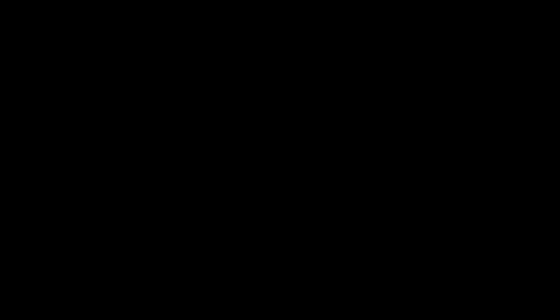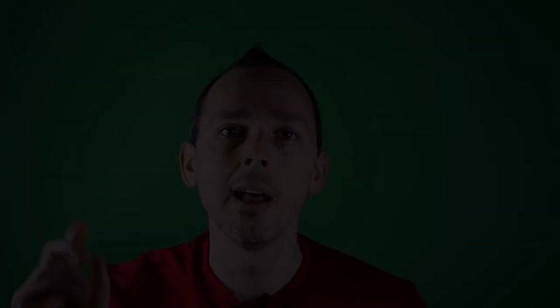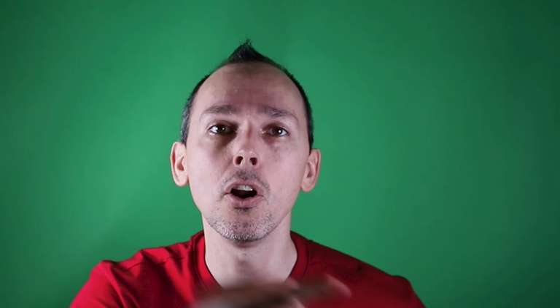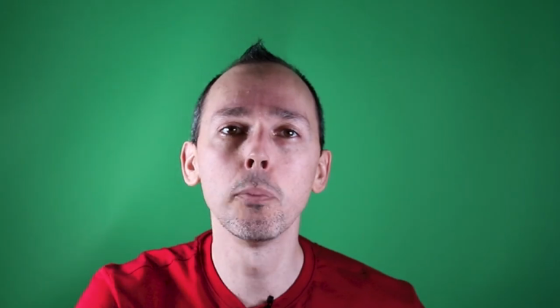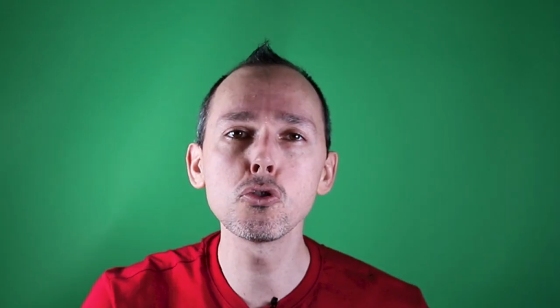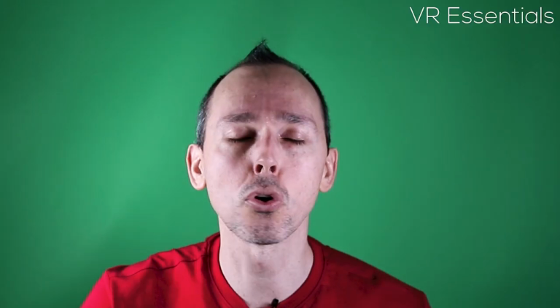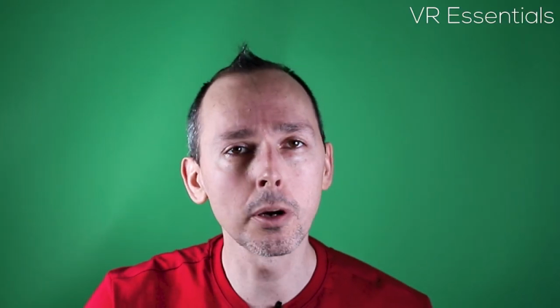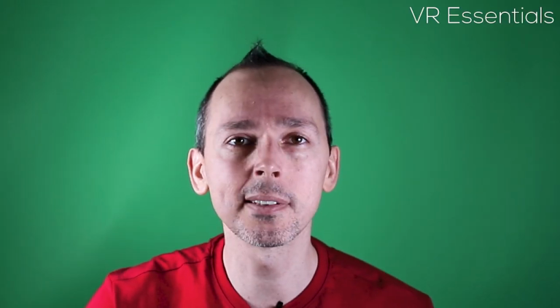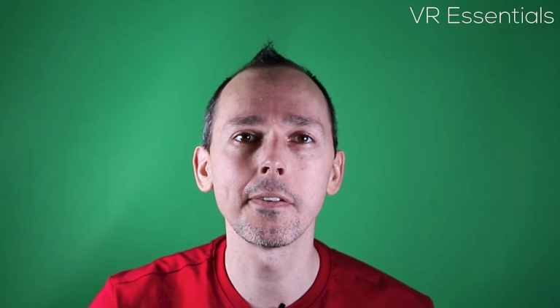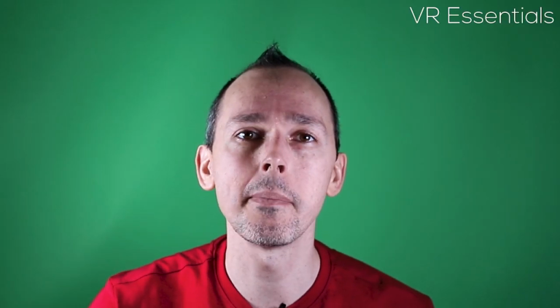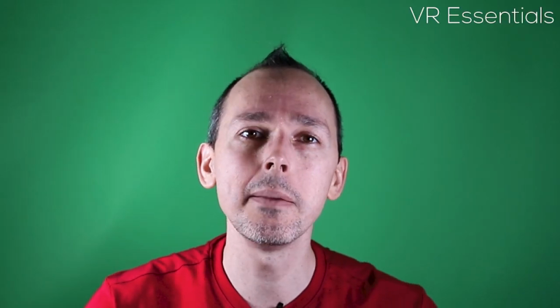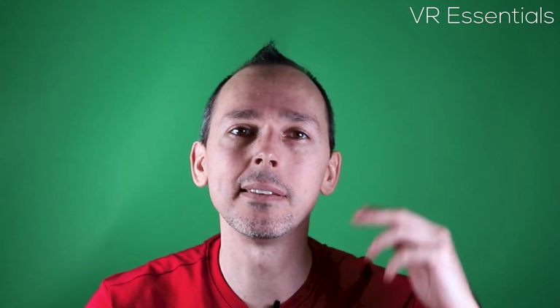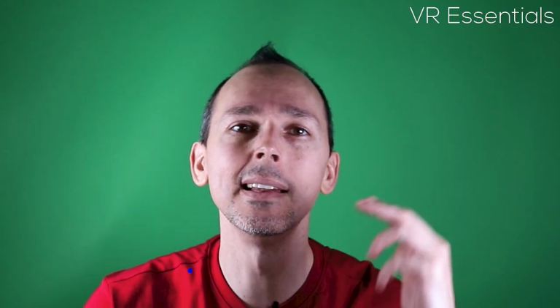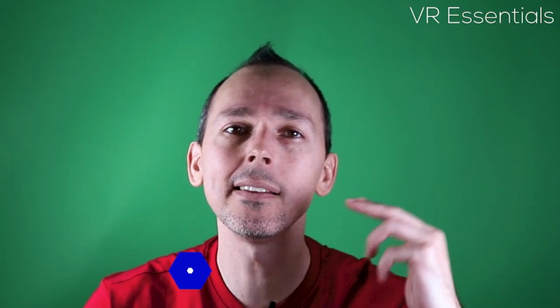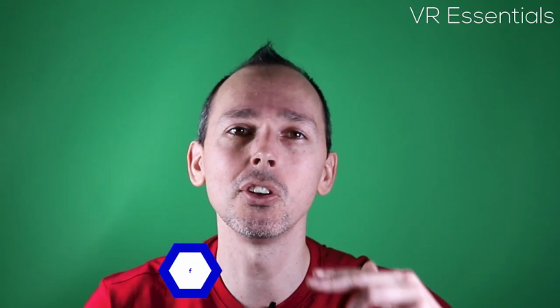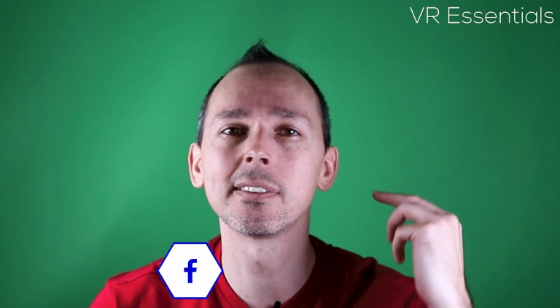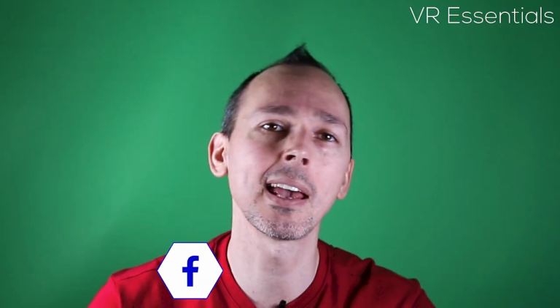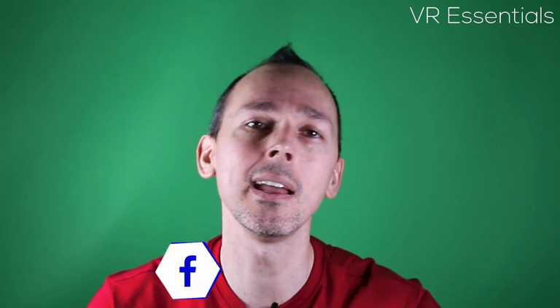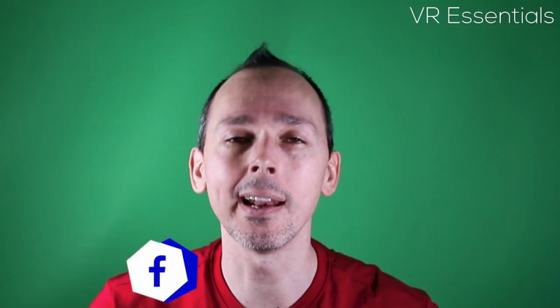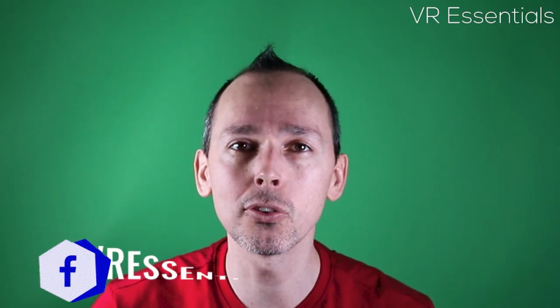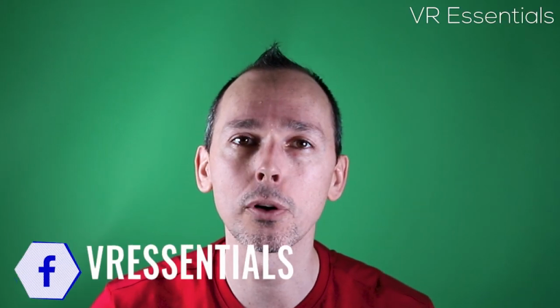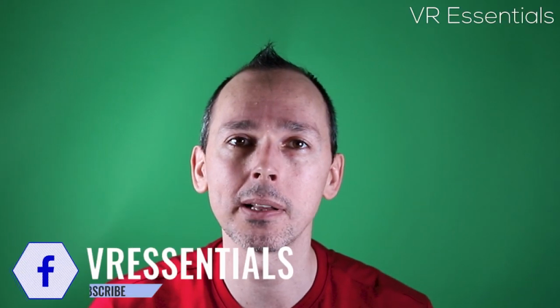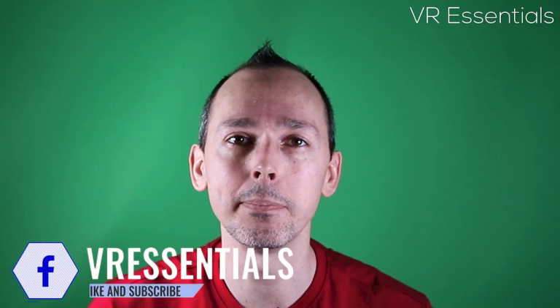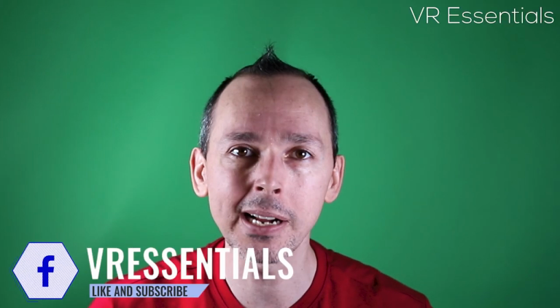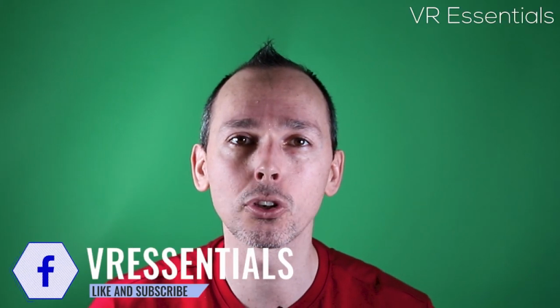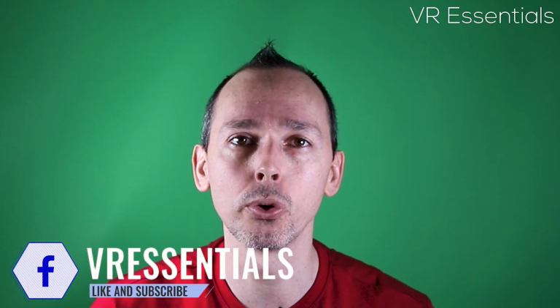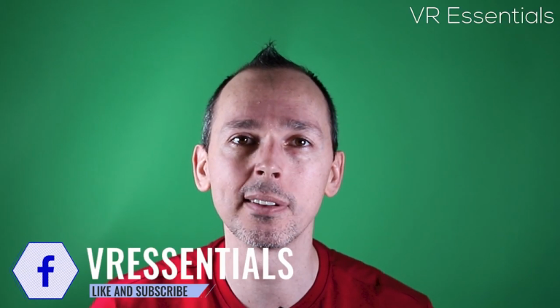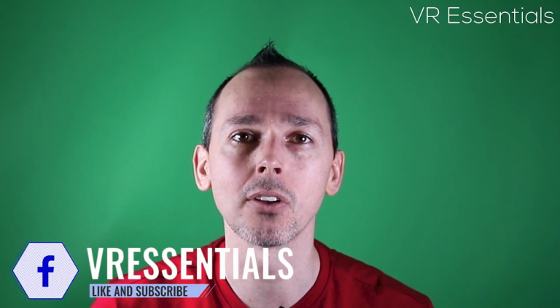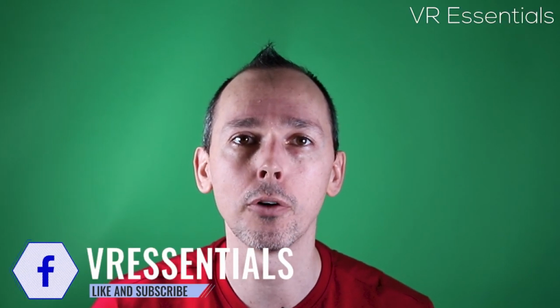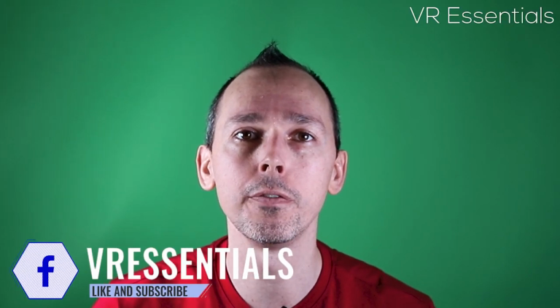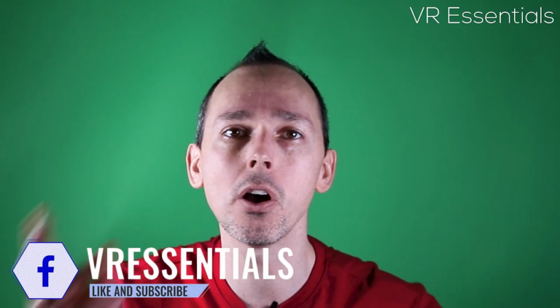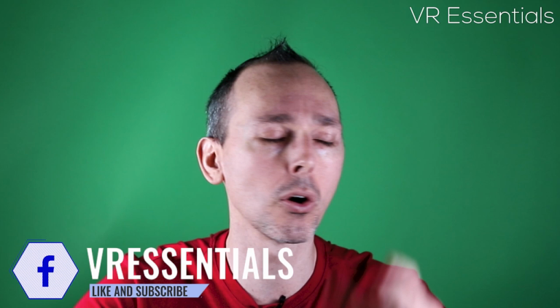Hello, bonjour, comment ça va? My name is Lazius K and I talk about the practical uses of VR.